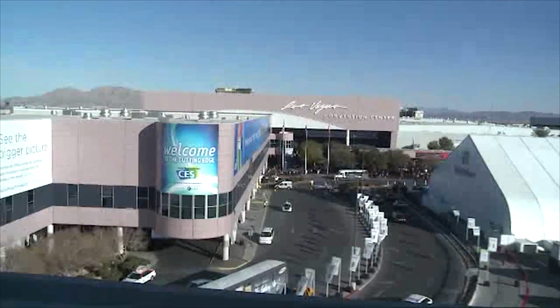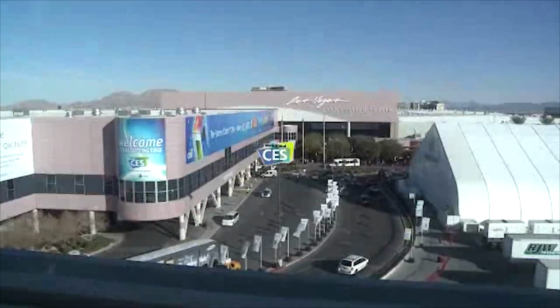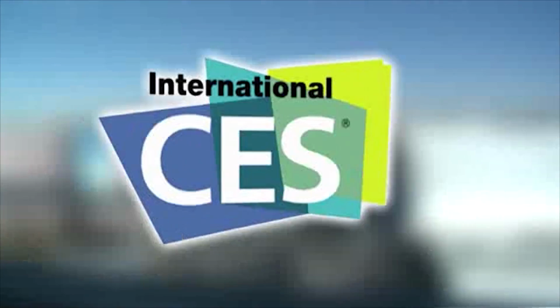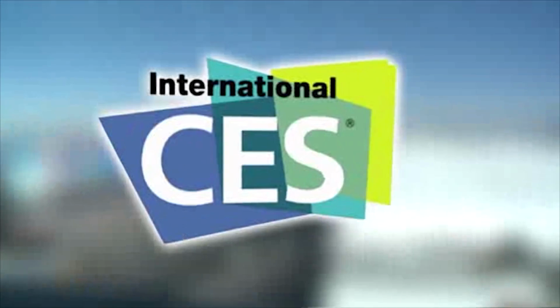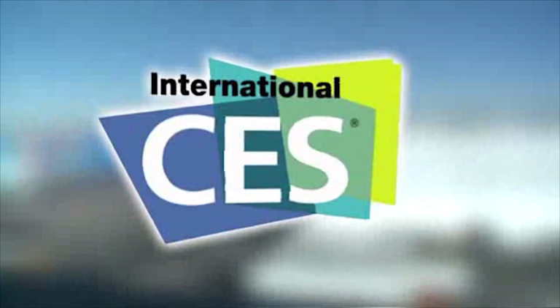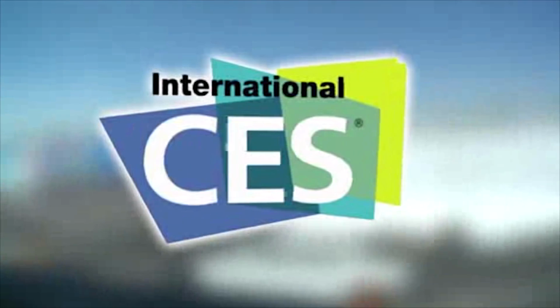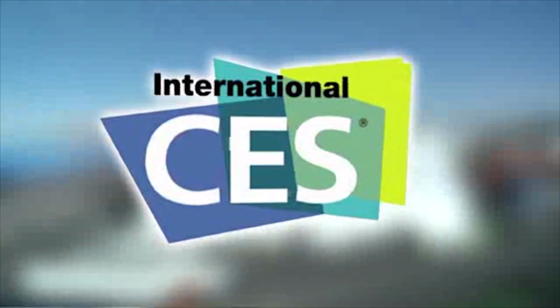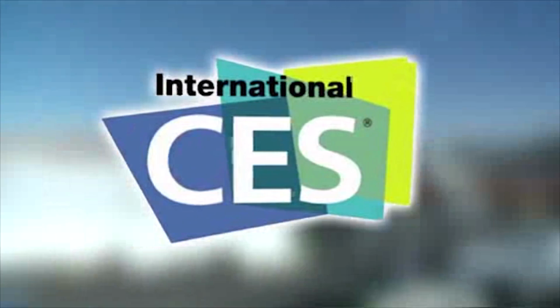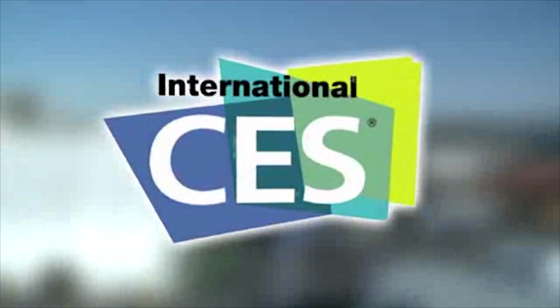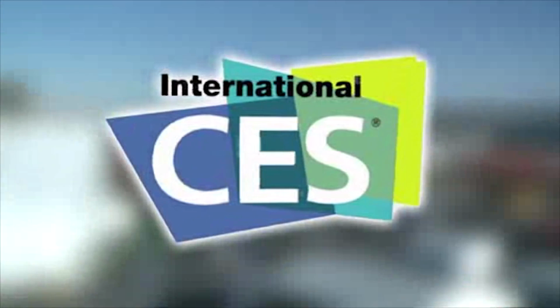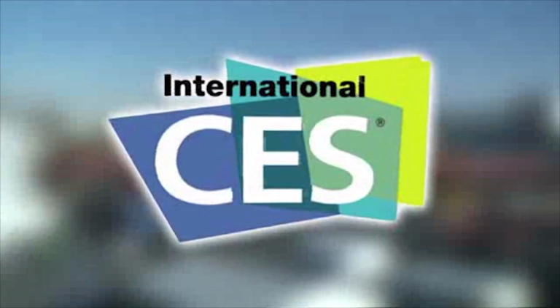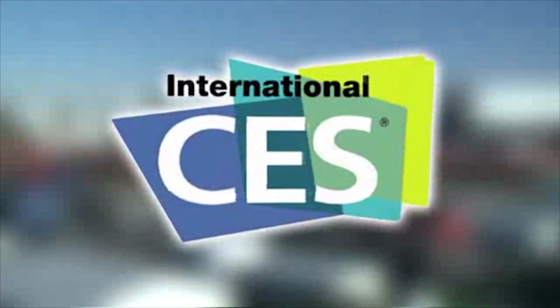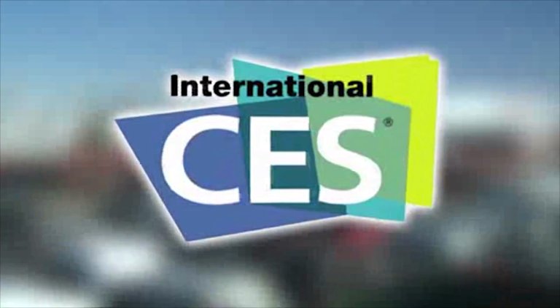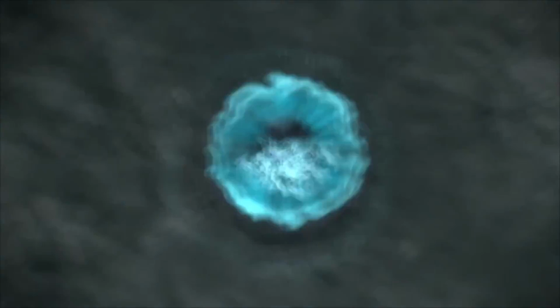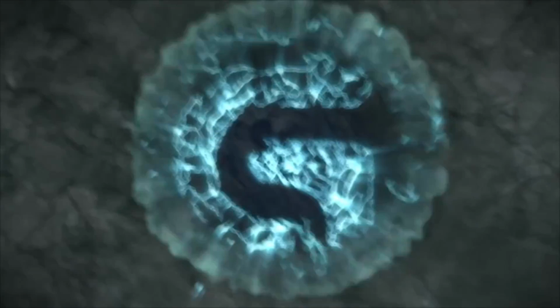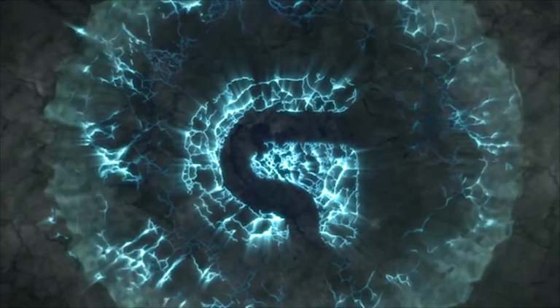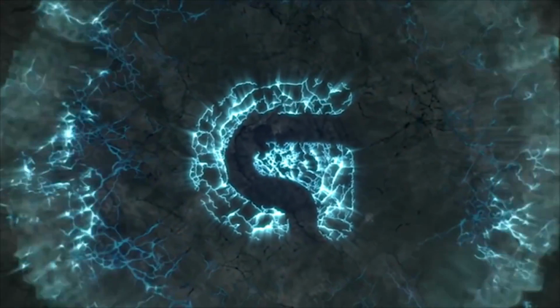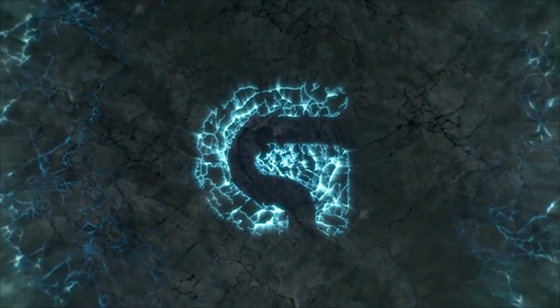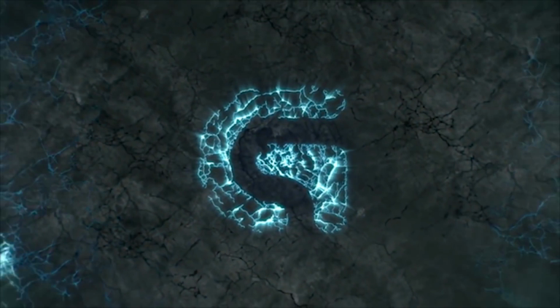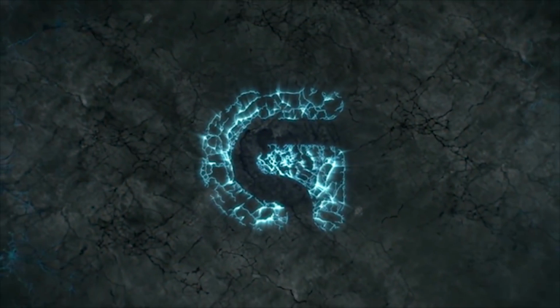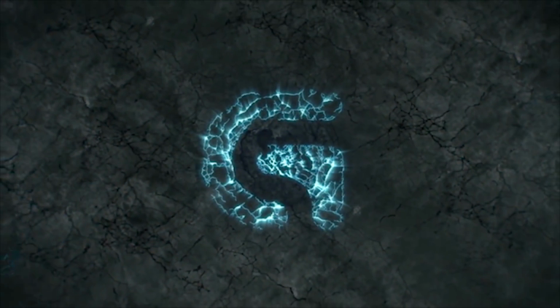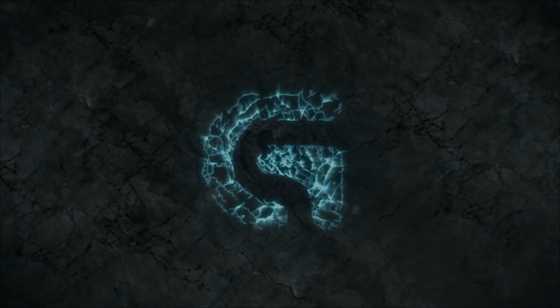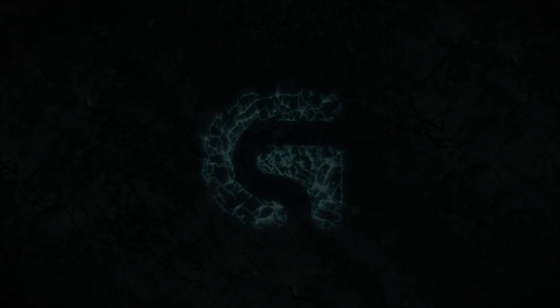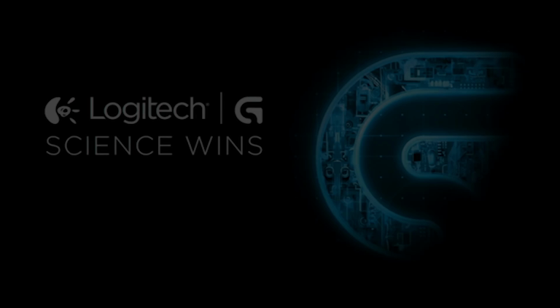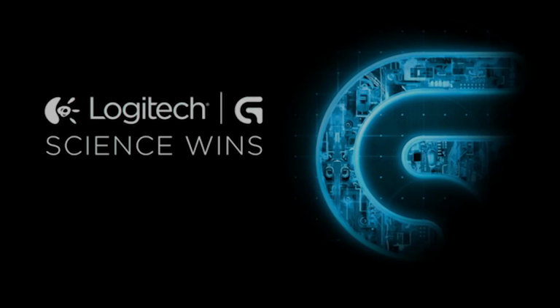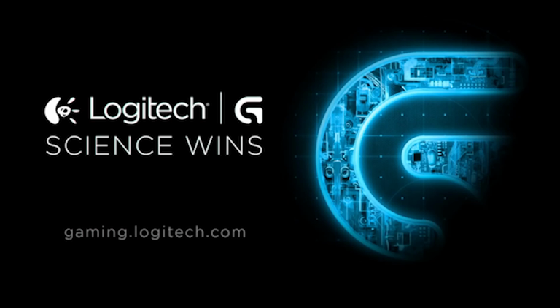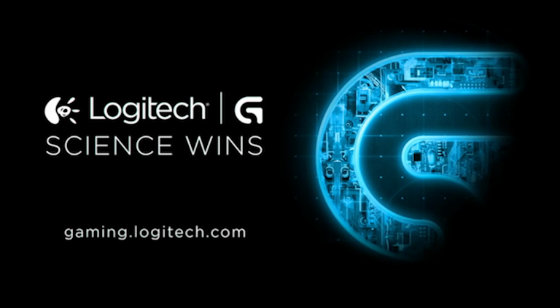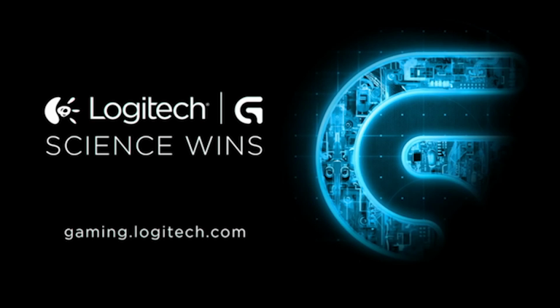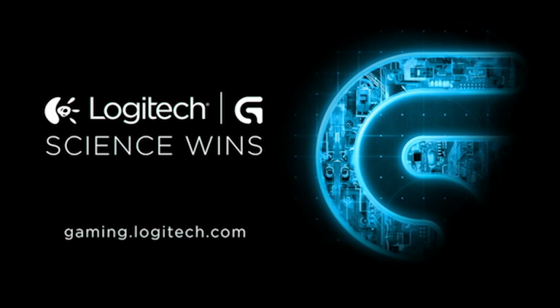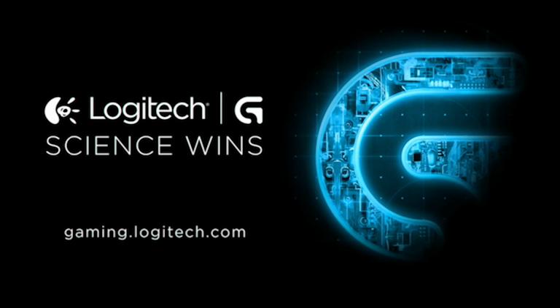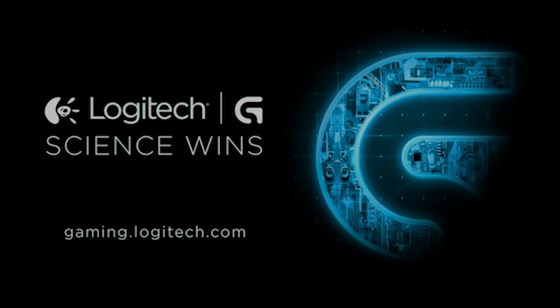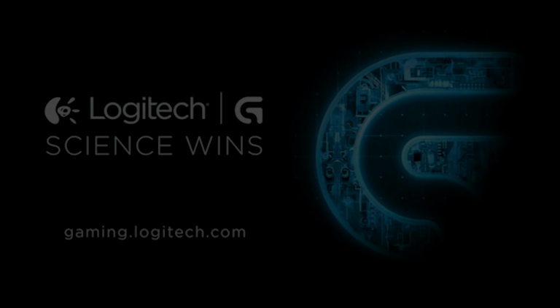PC Perspective's coverage of CES 2016 is brought to you by Logitech. See the latest gaming peripherals at gaming.logitech.com.